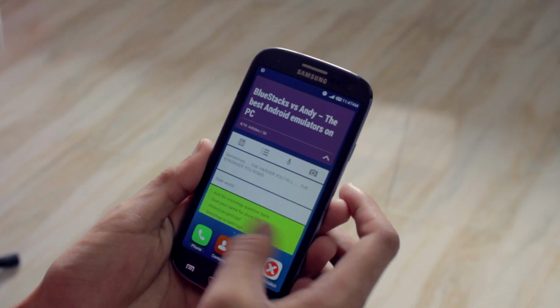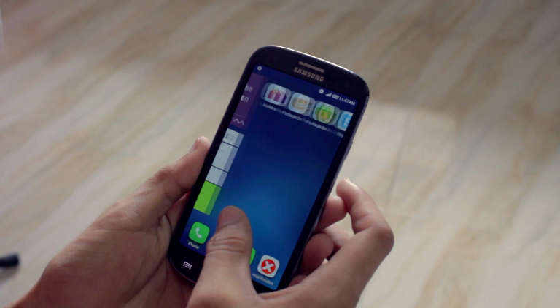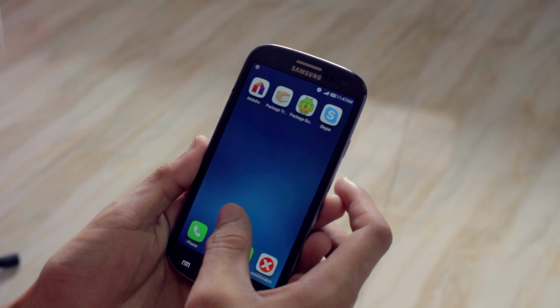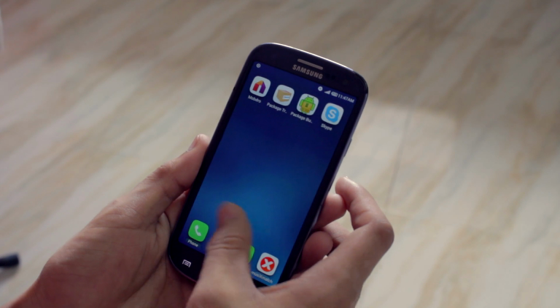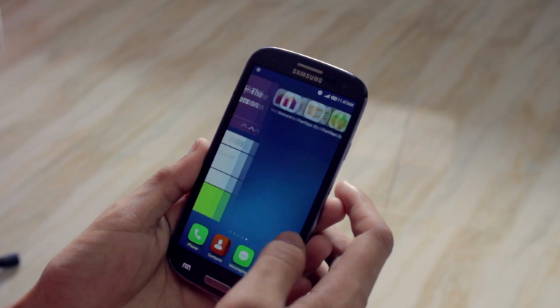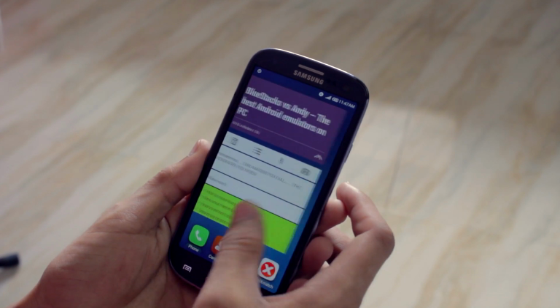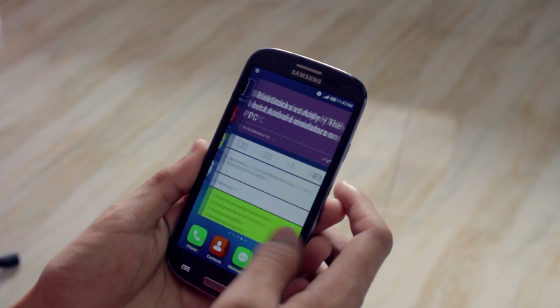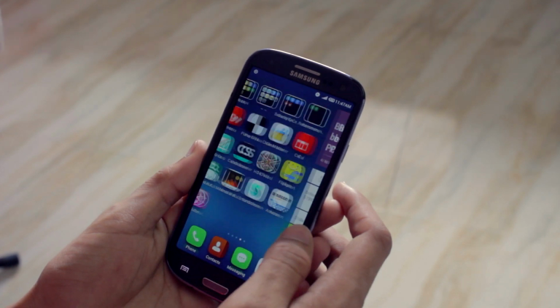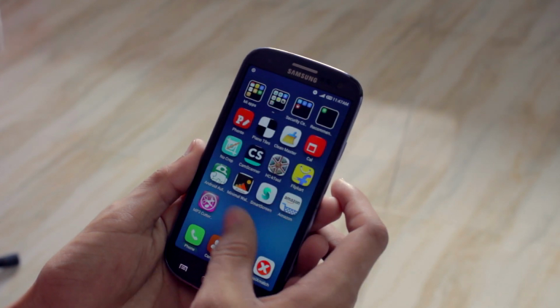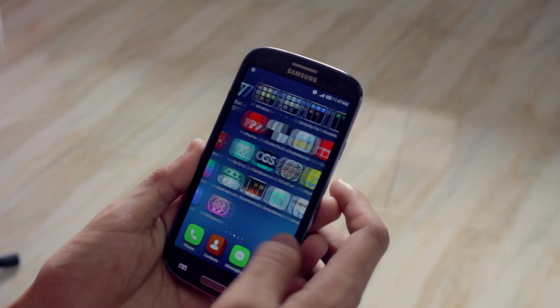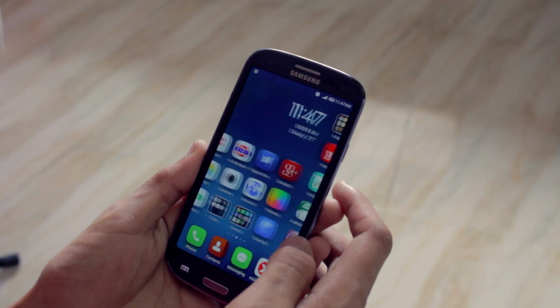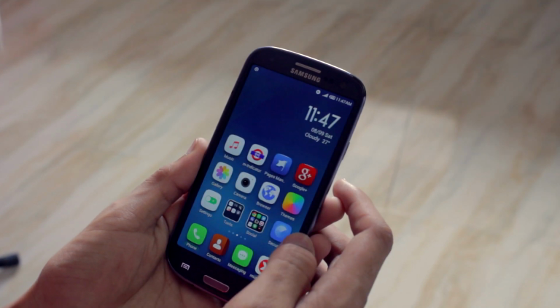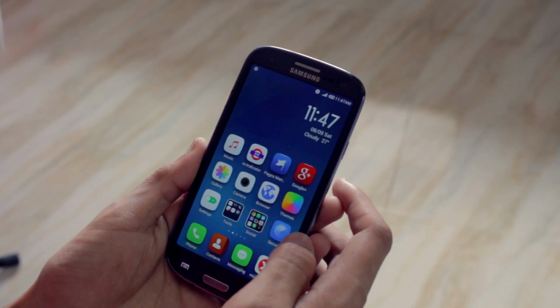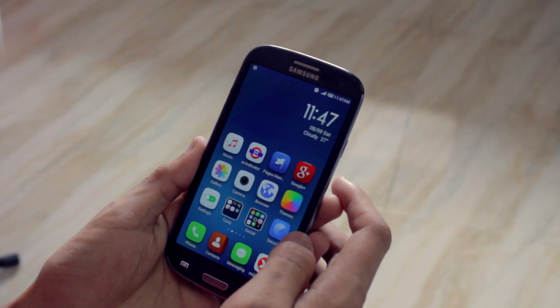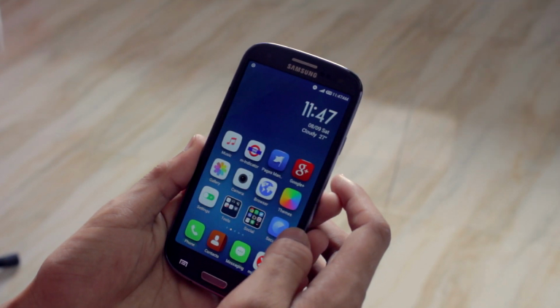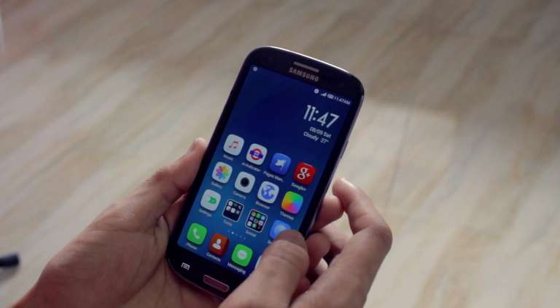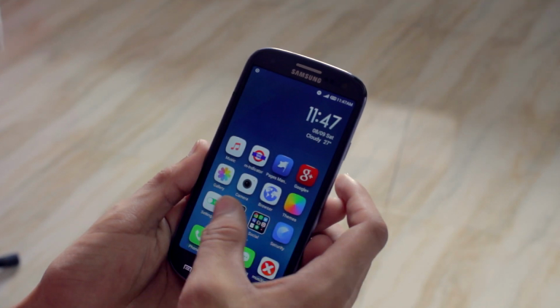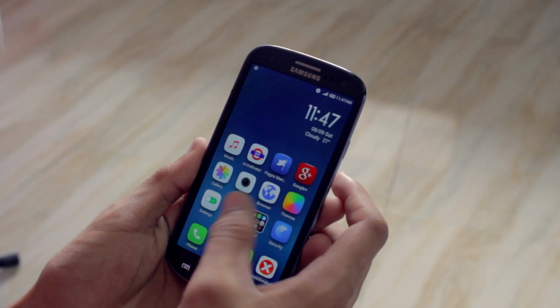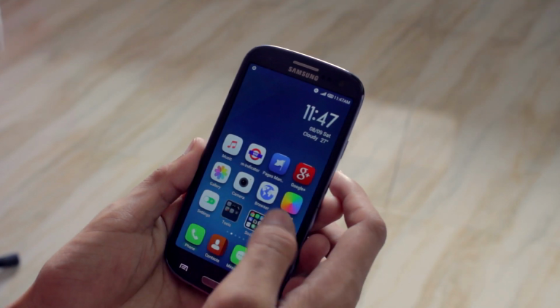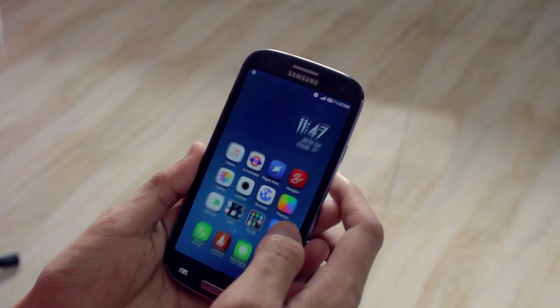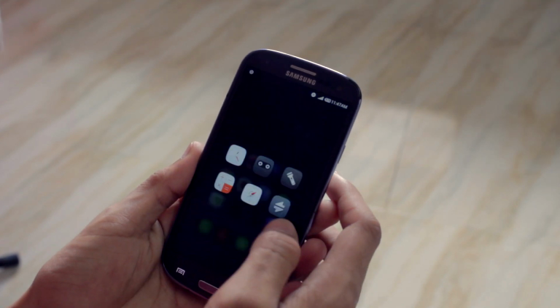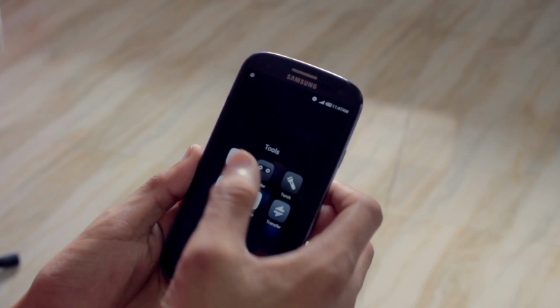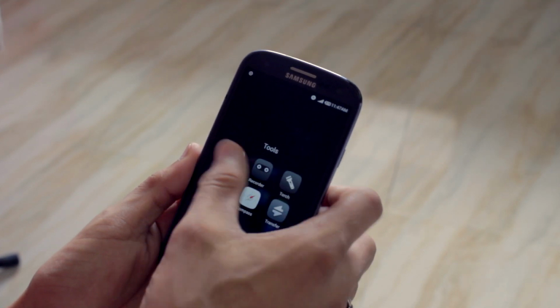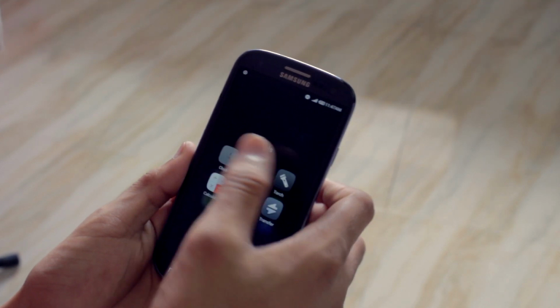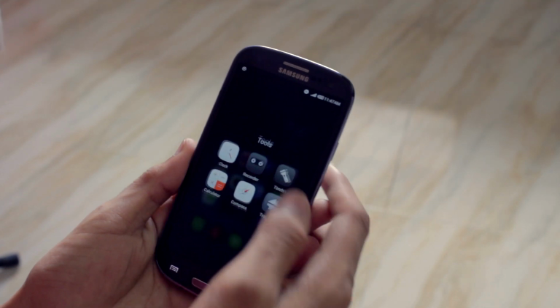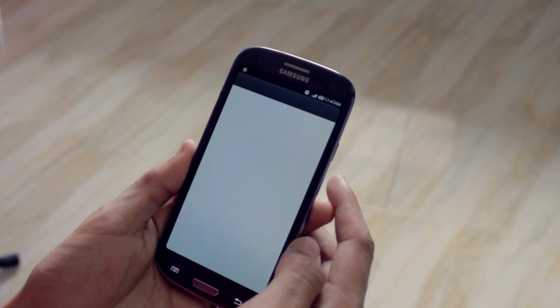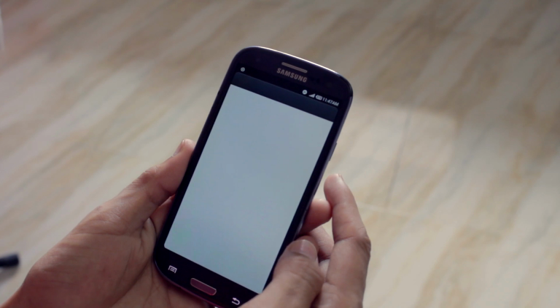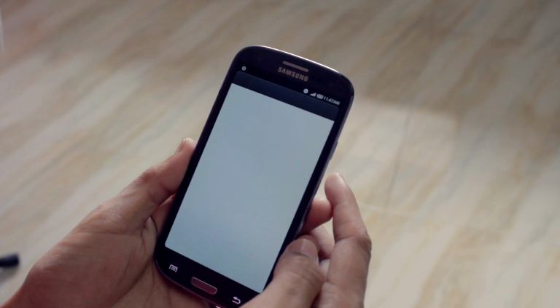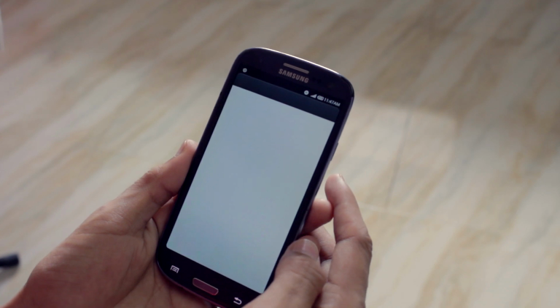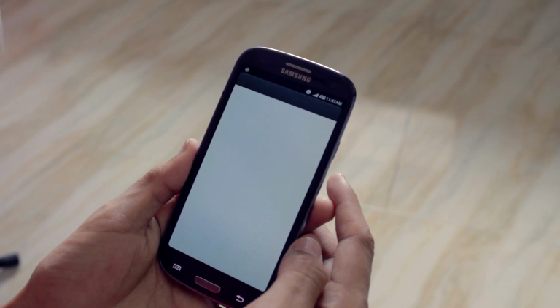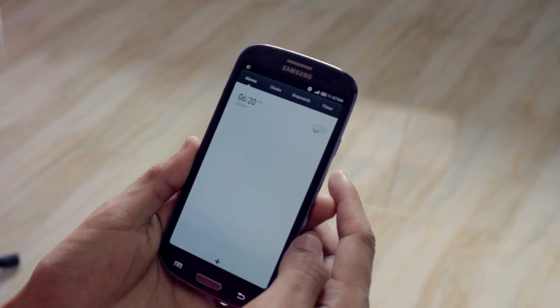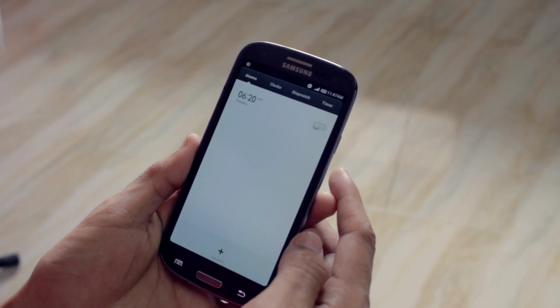Overall, I can say that it is a very well optimized UI, and I really like how all these apps look.